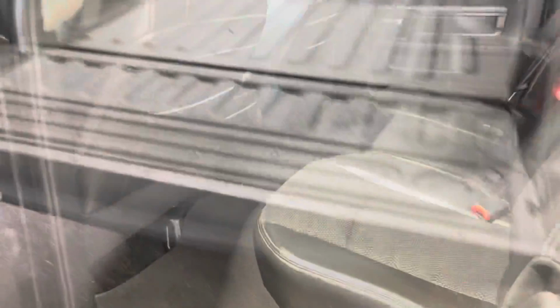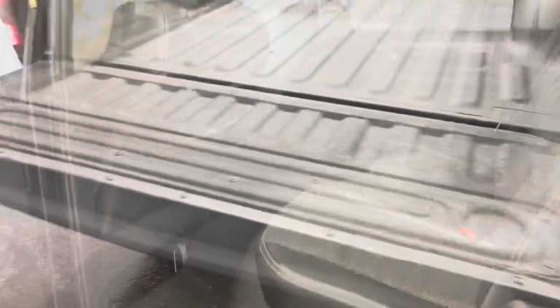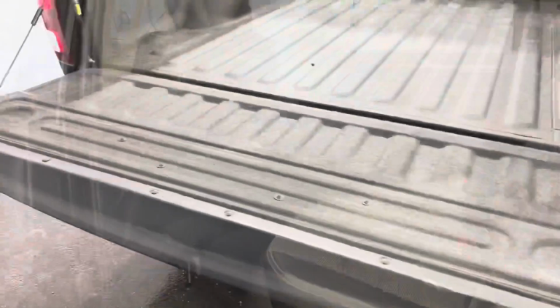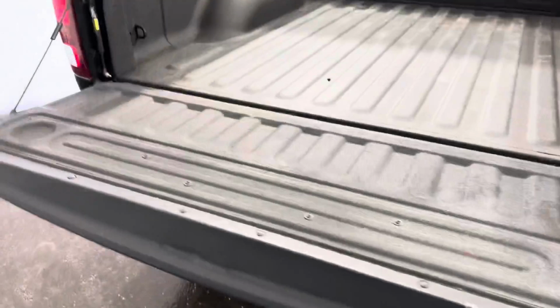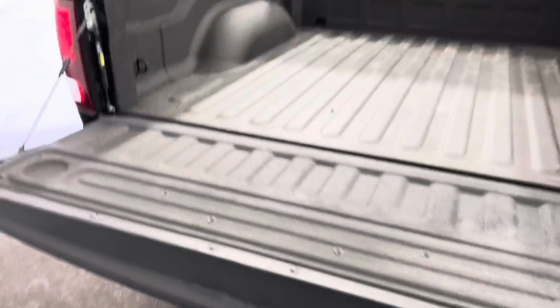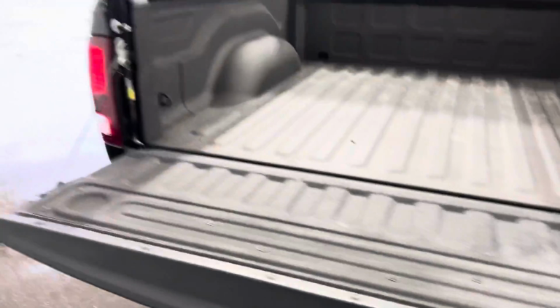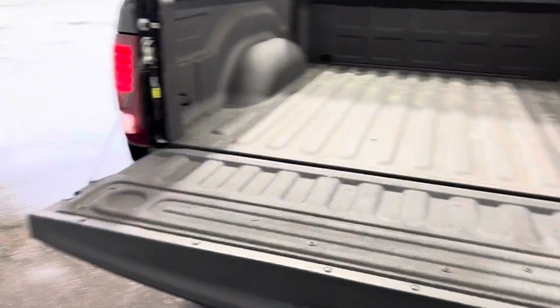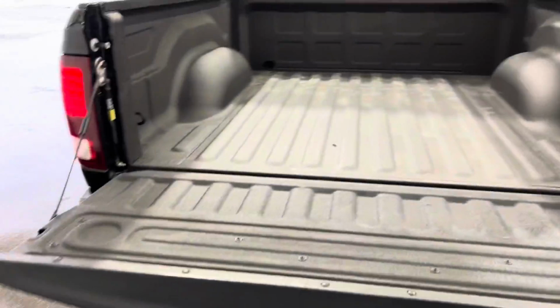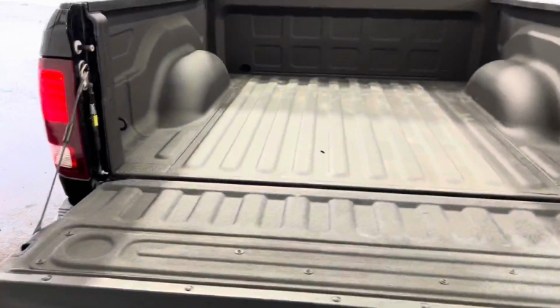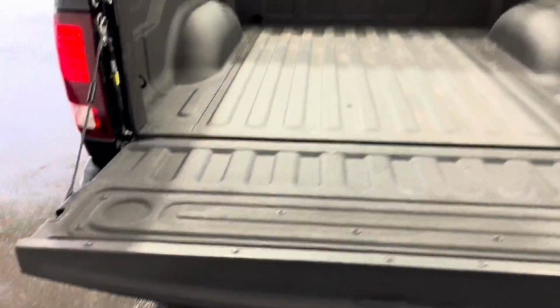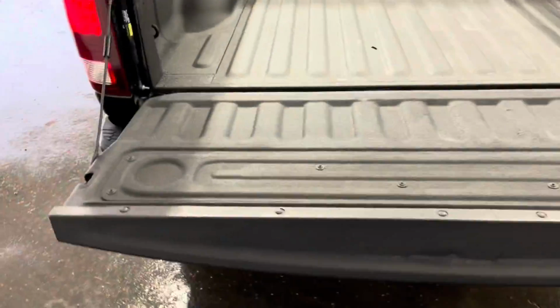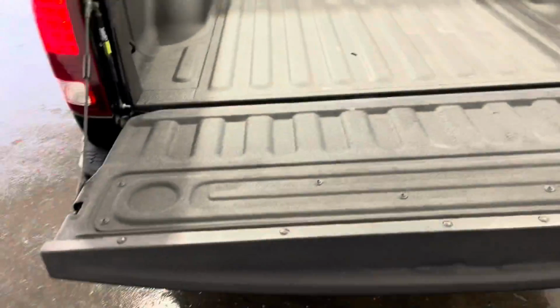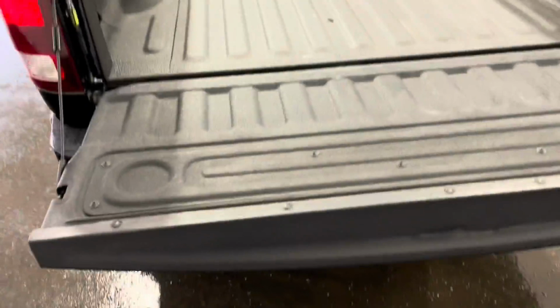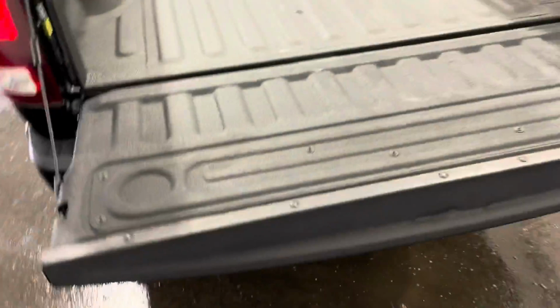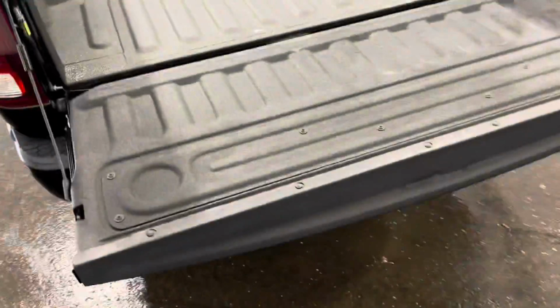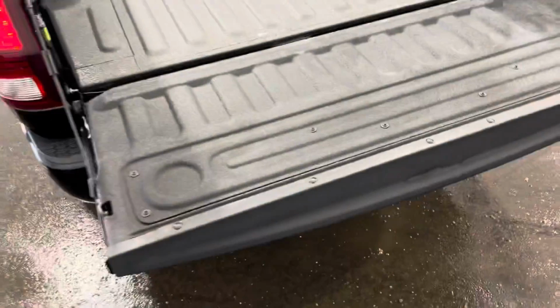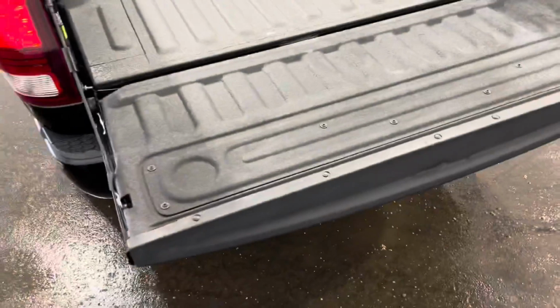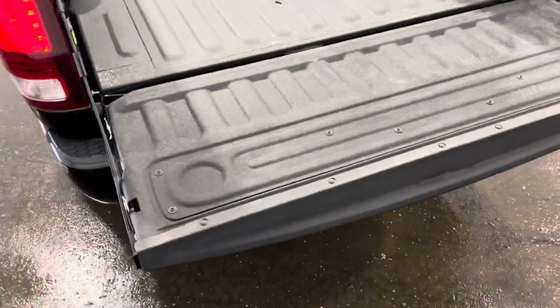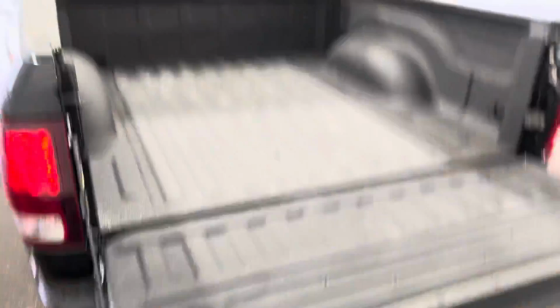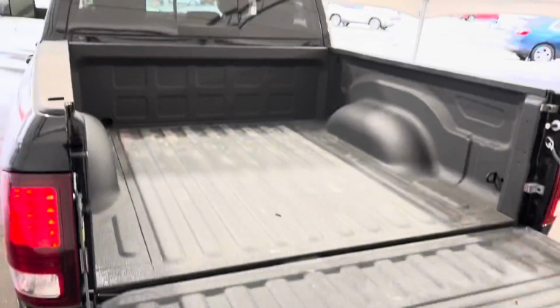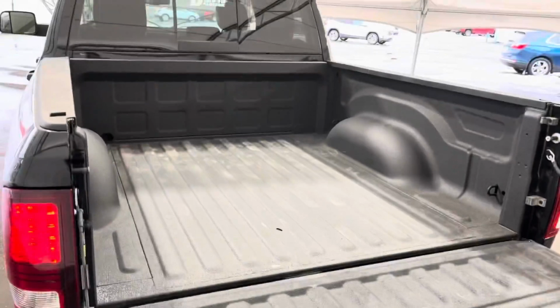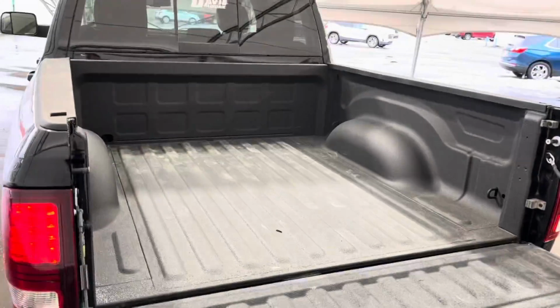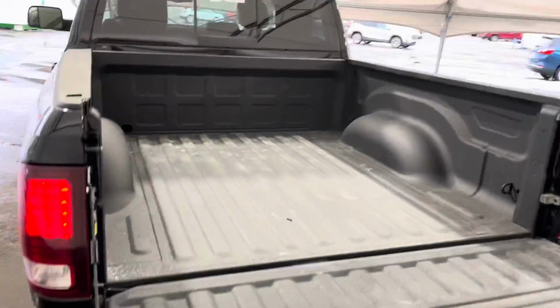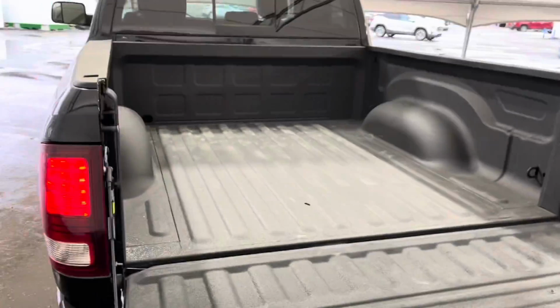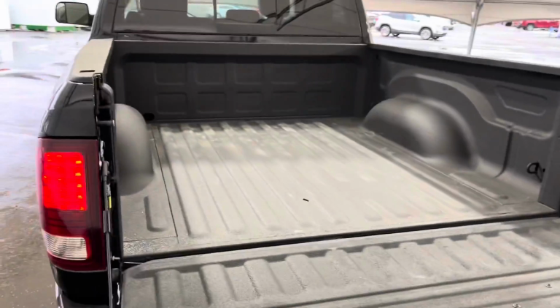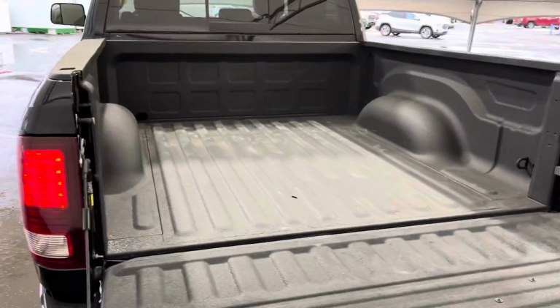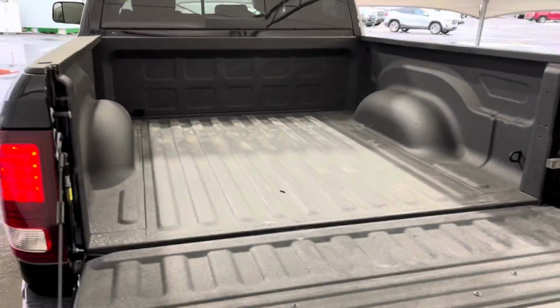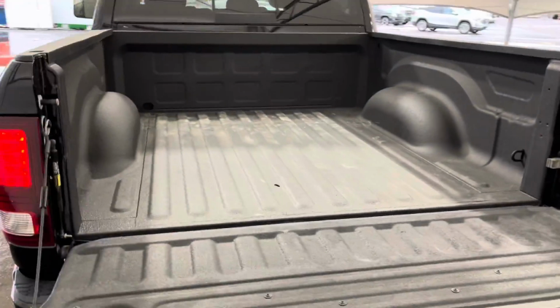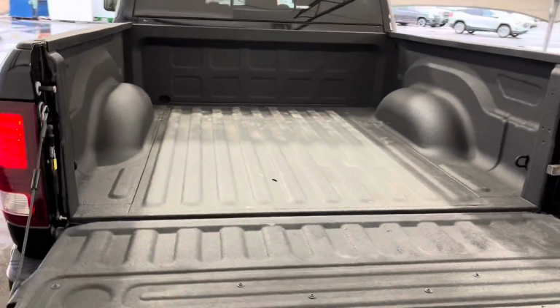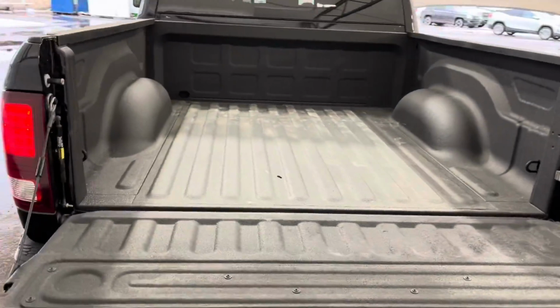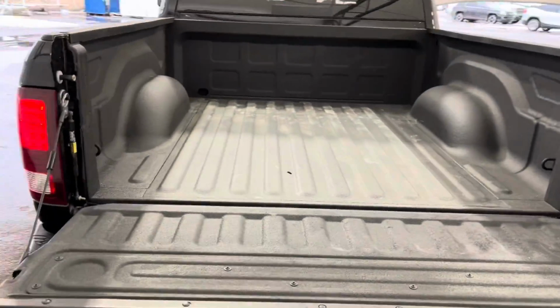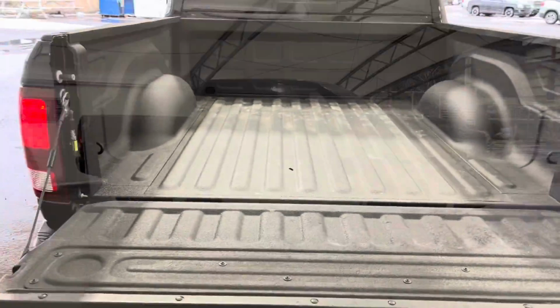It does come with a box liner to make sure that no matter what, your cargo is staying put and it's not scratching up the inside of your box either.